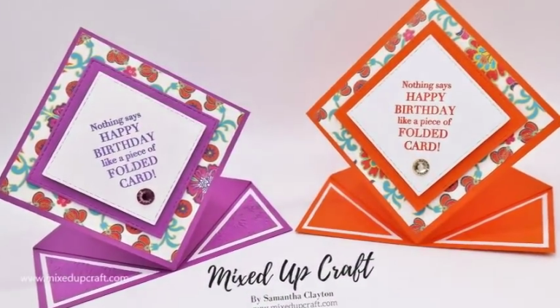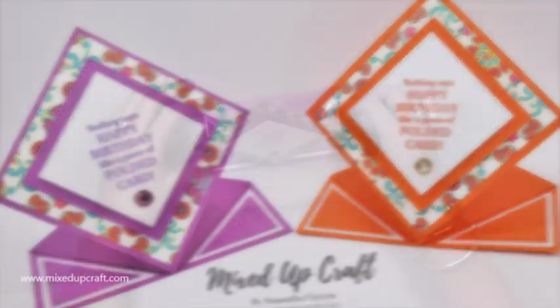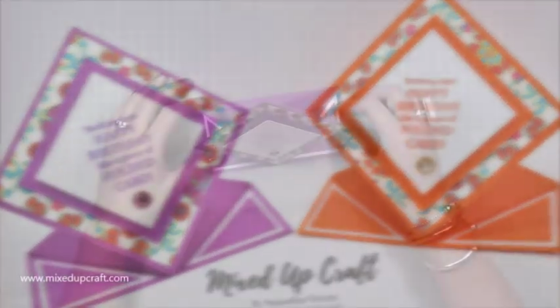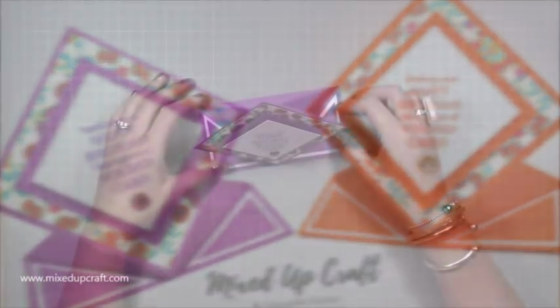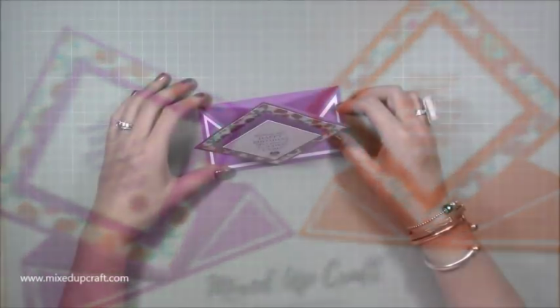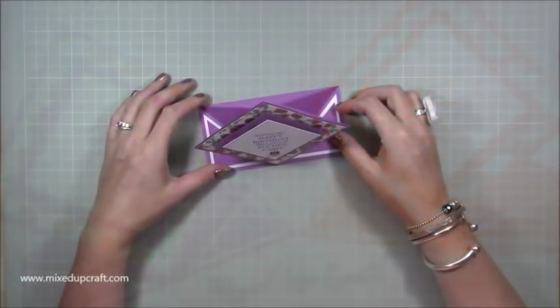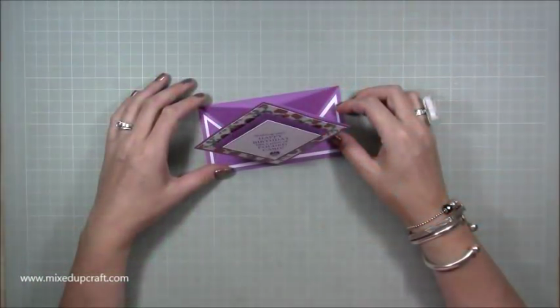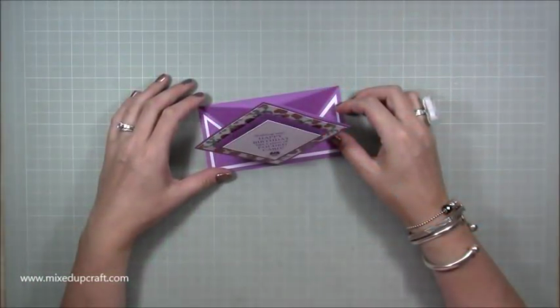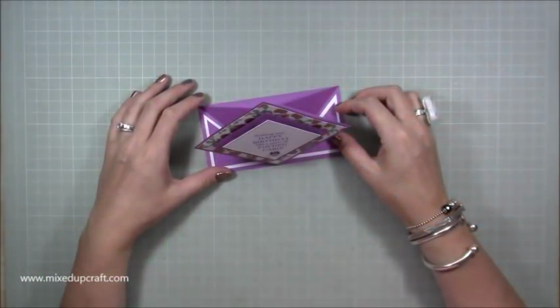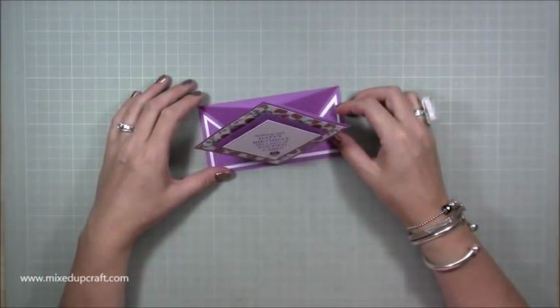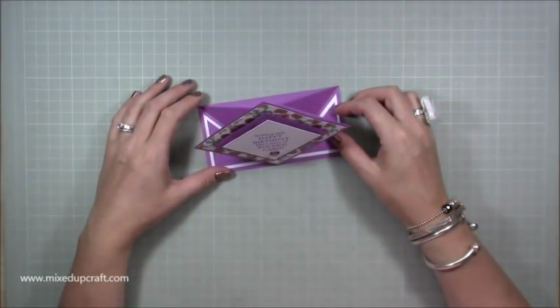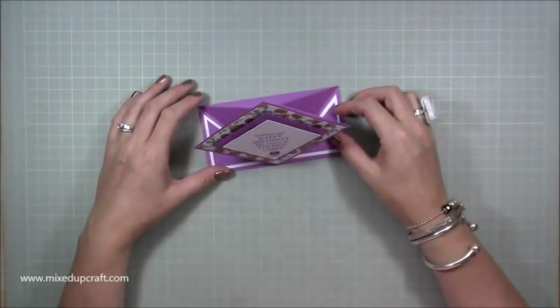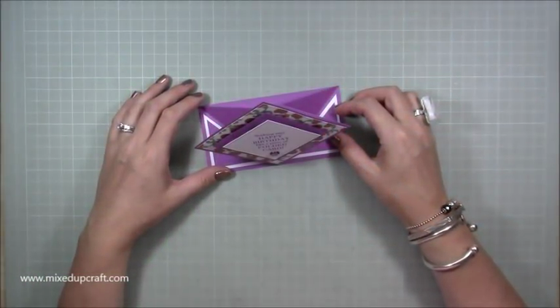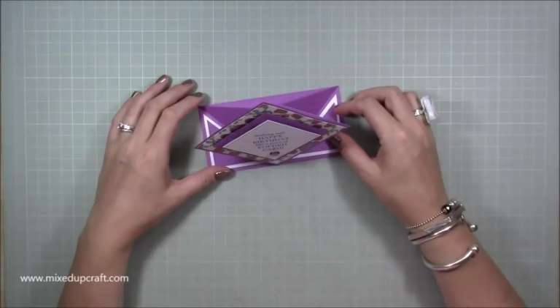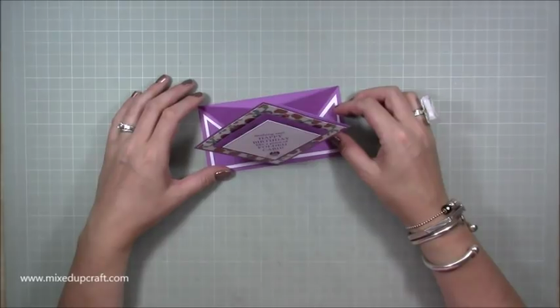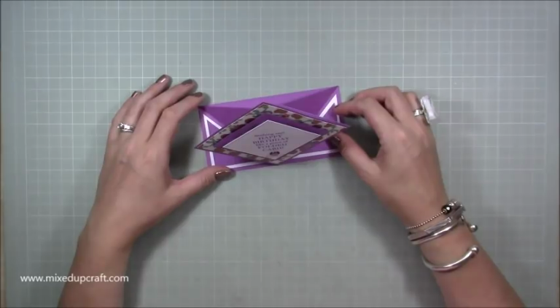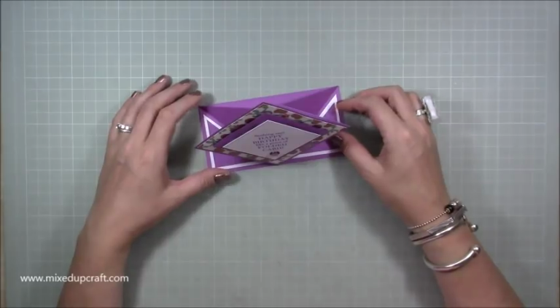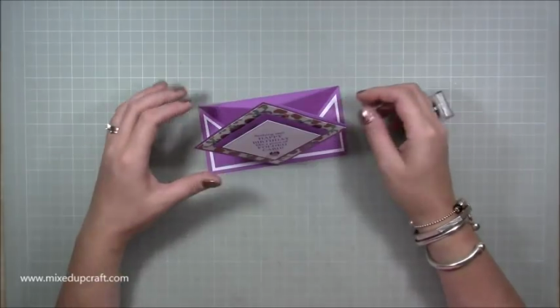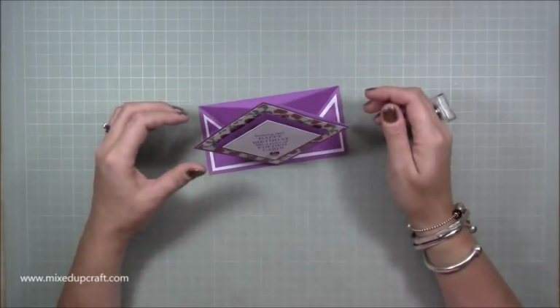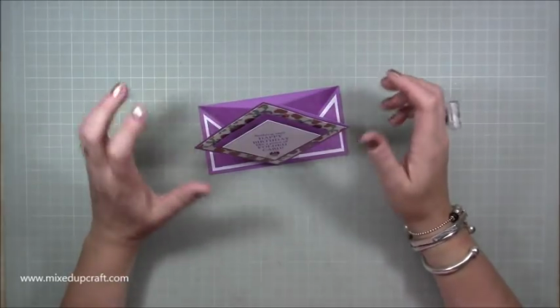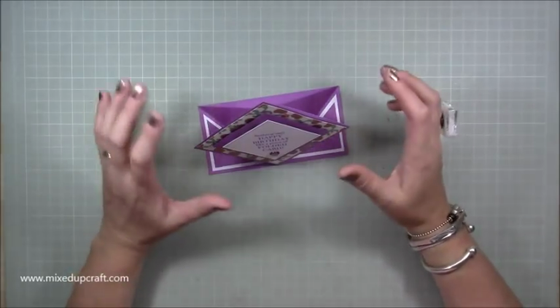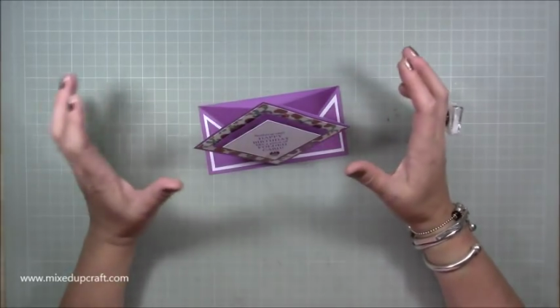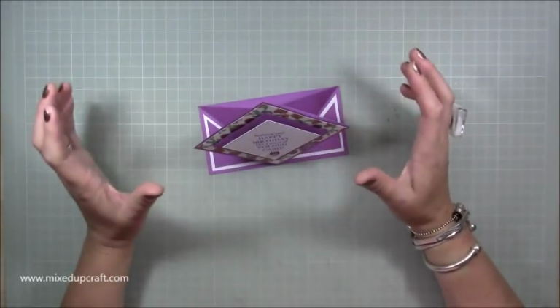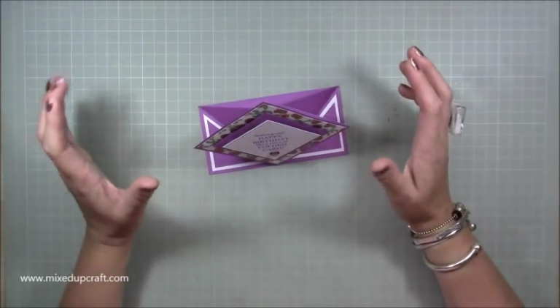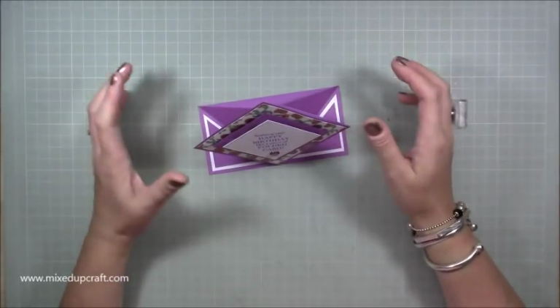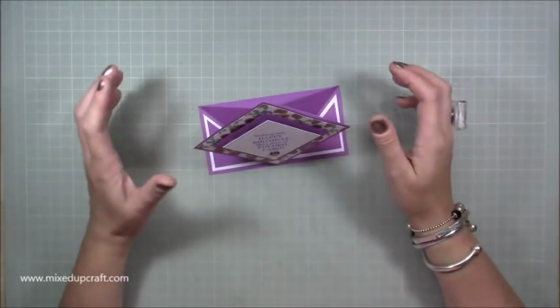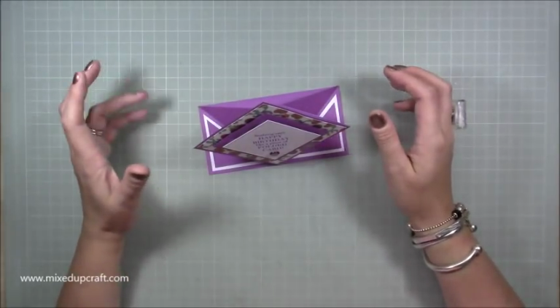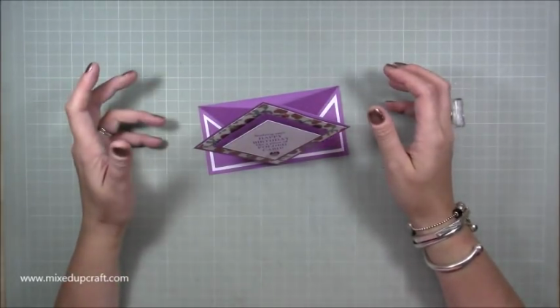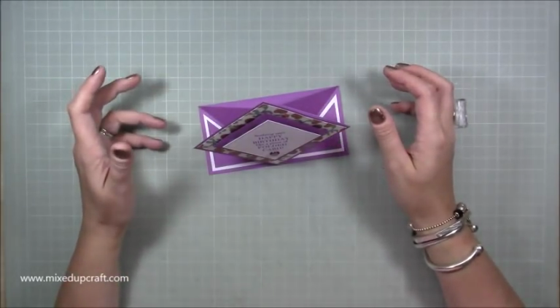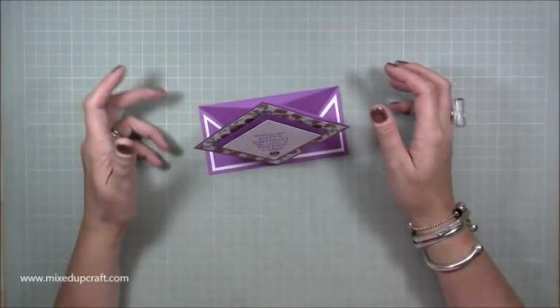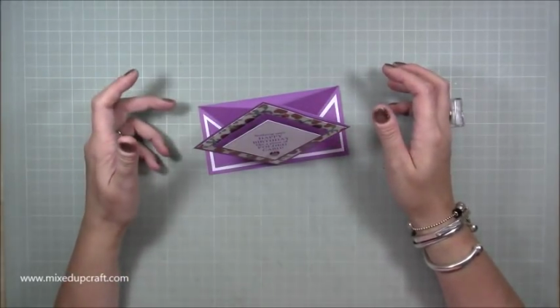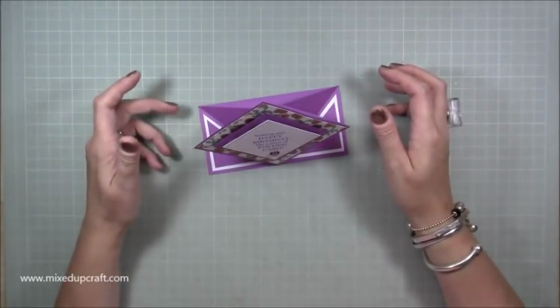Hi everybody, it's Sam at Mixed Up Craft. Thank you for watching my tutorial today. I've got what I'm calling a pop-up diamond fold card.